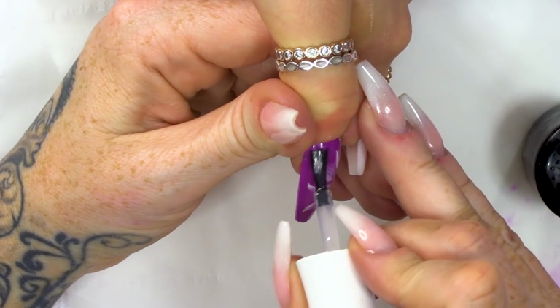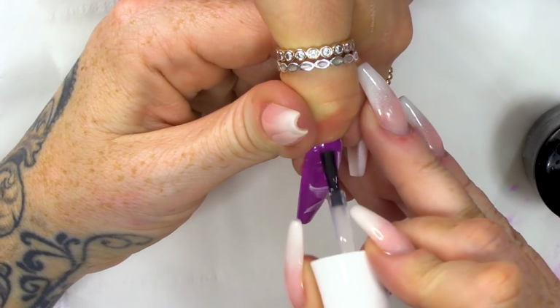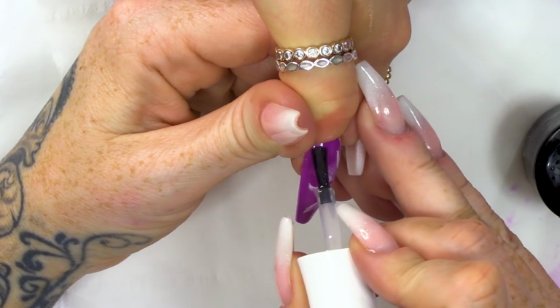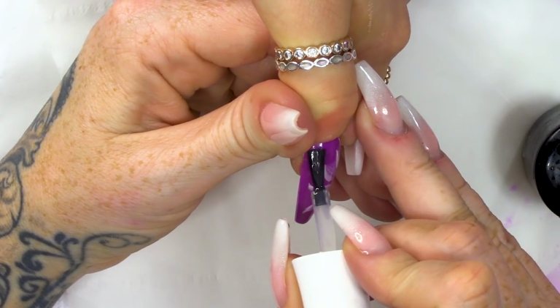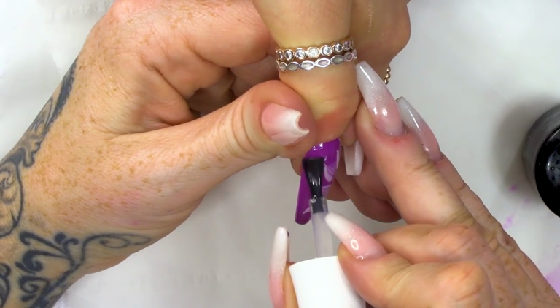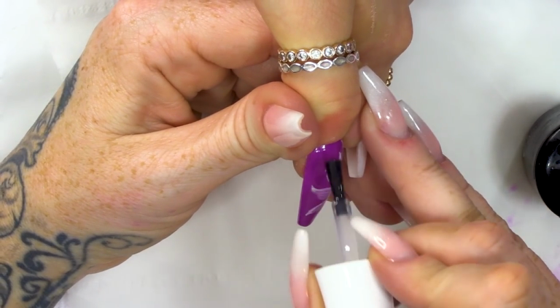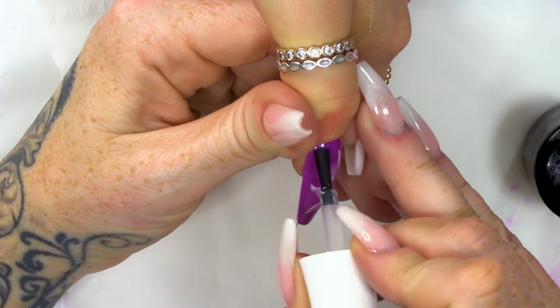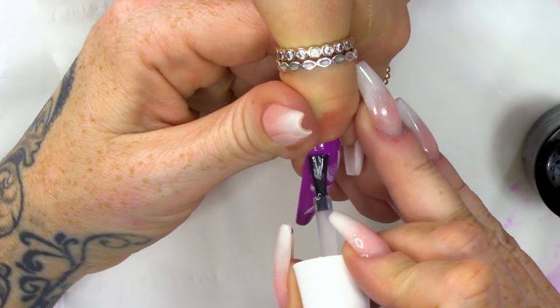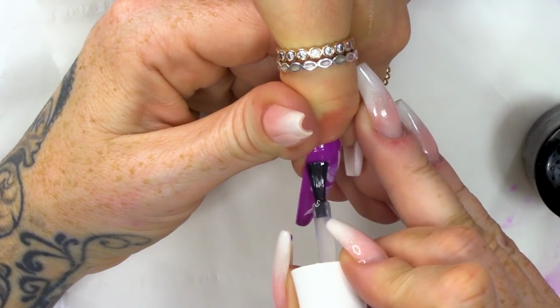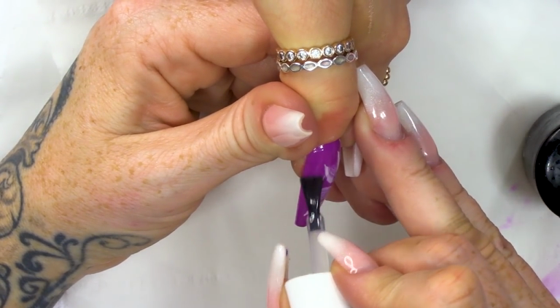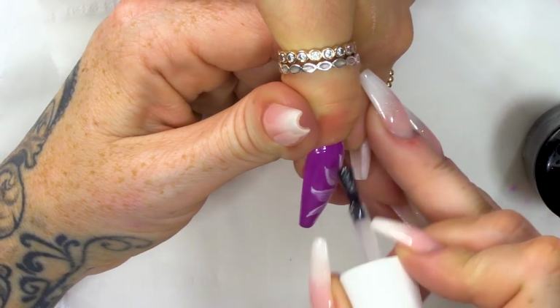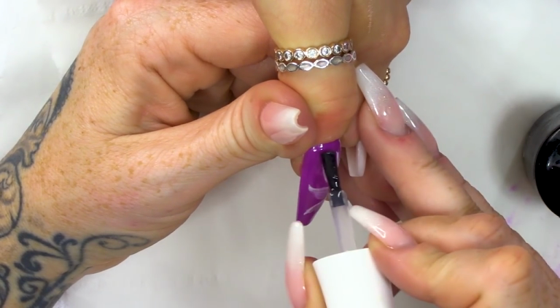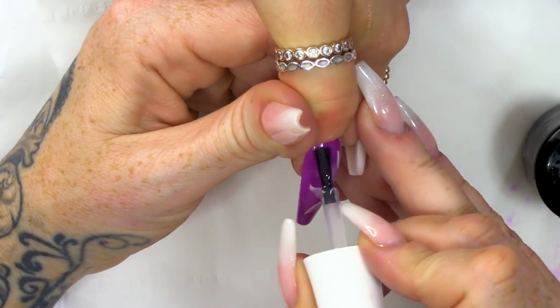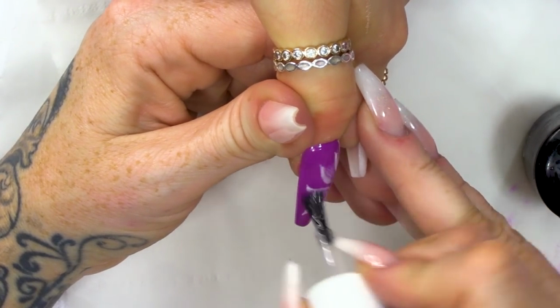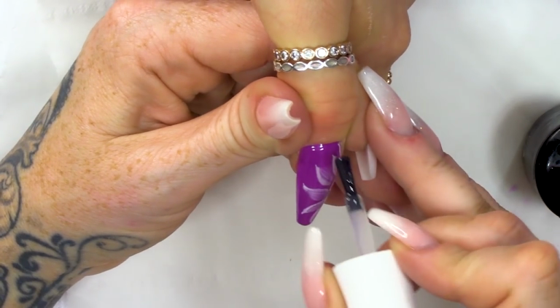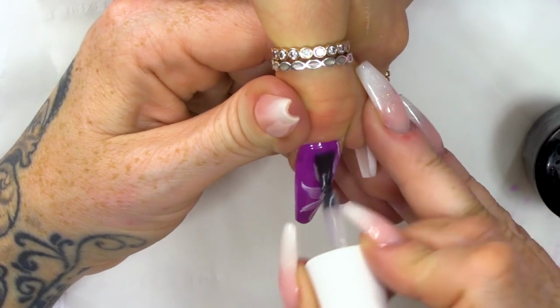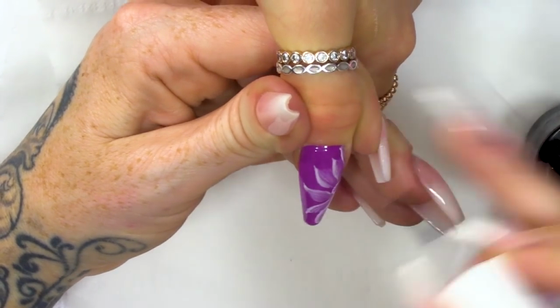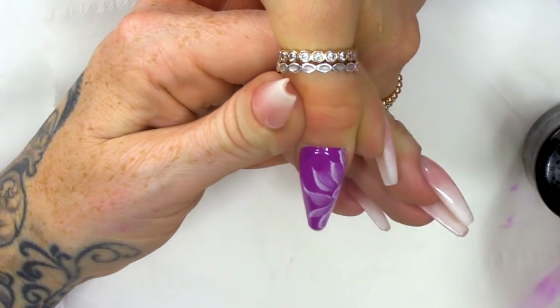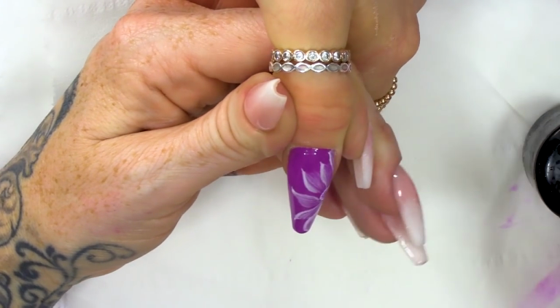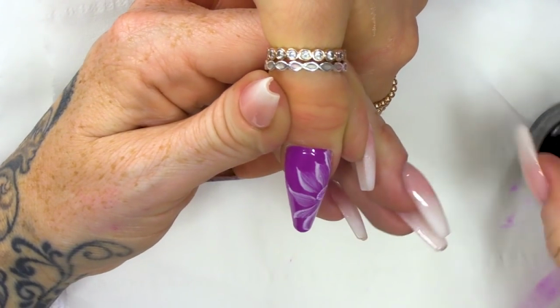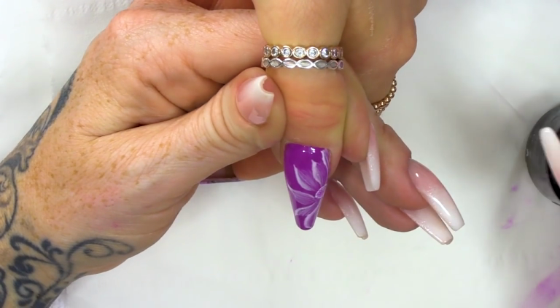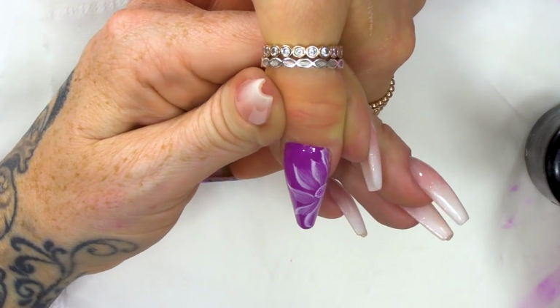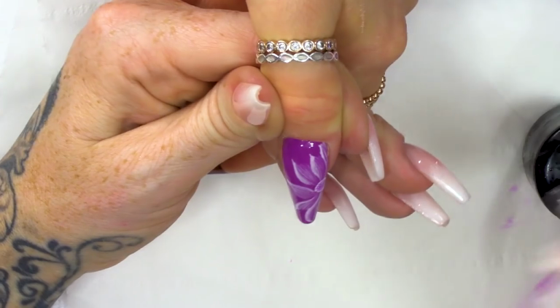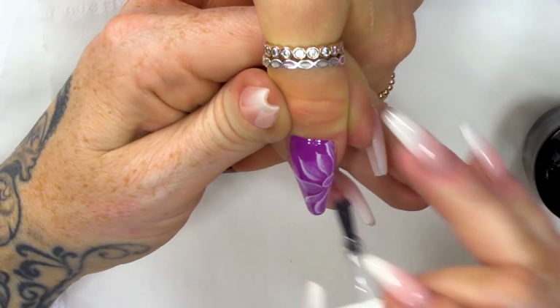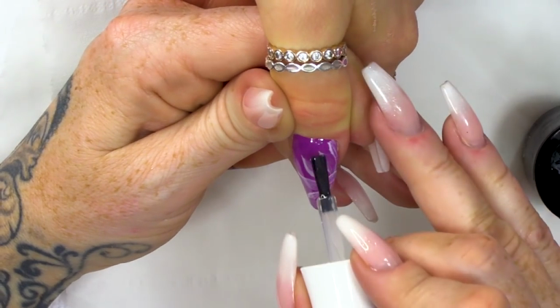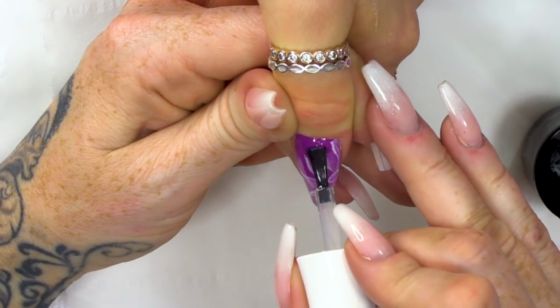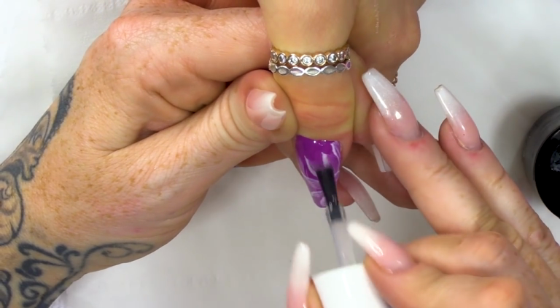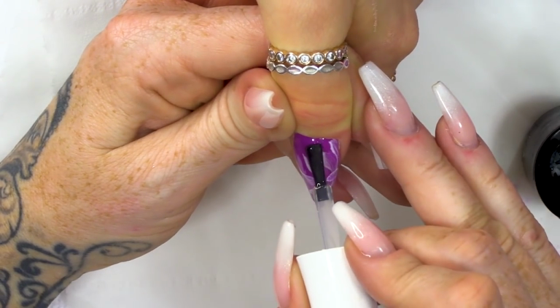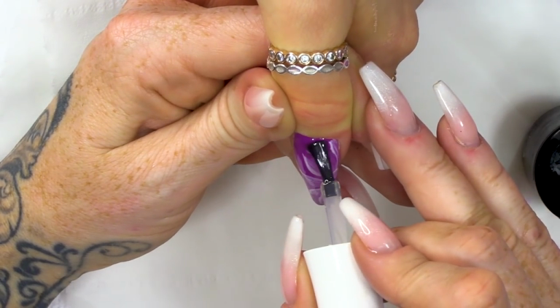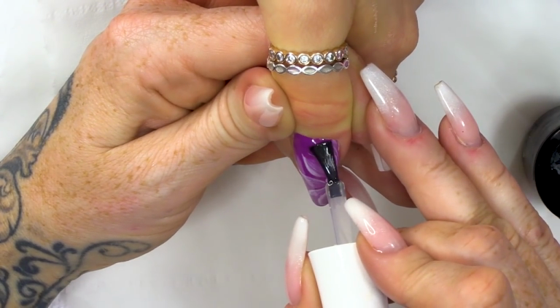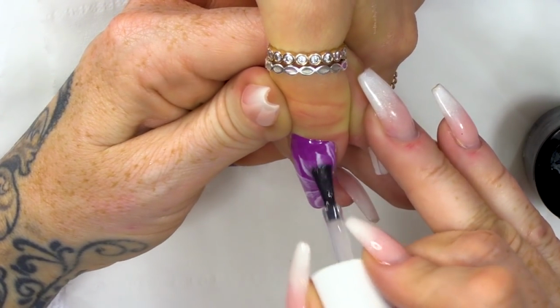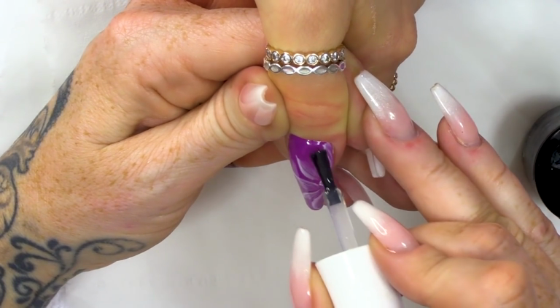Now we're gonna top coat. If you're worried about it not being smooth before, your top coat is gonna smooth everything out.